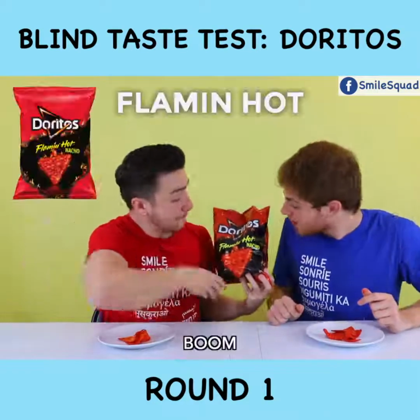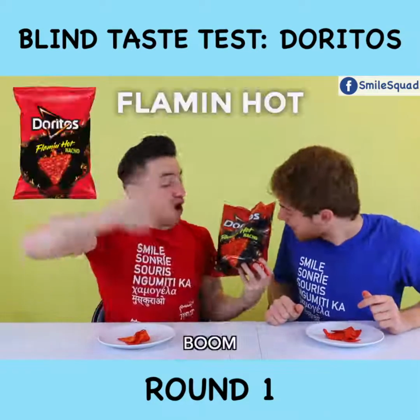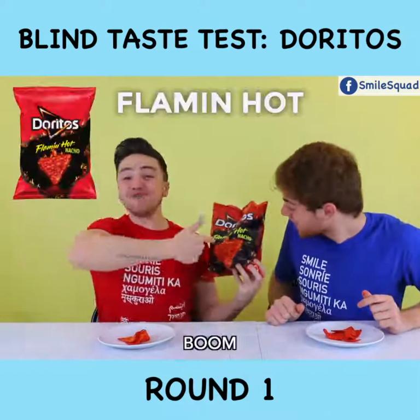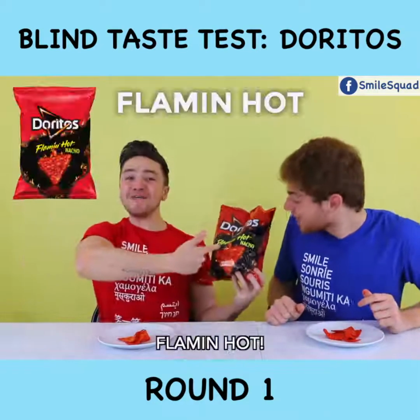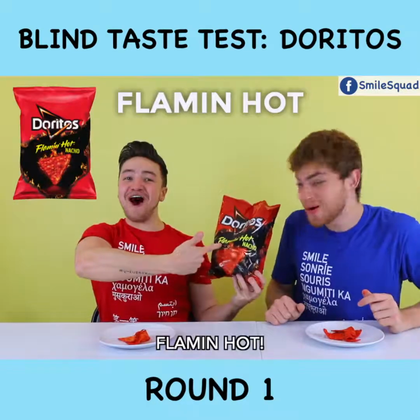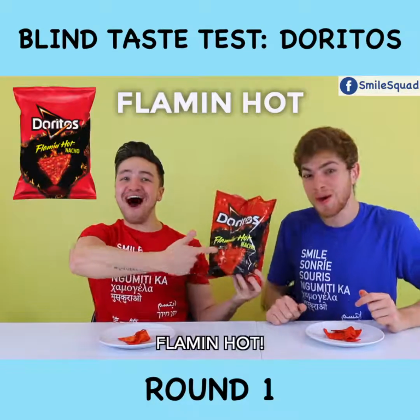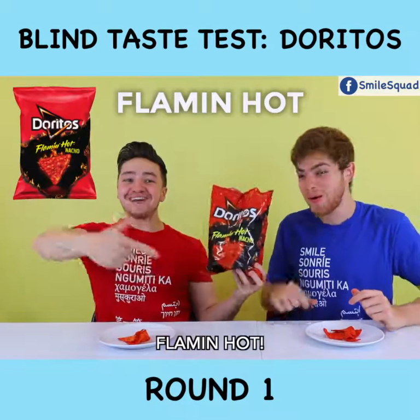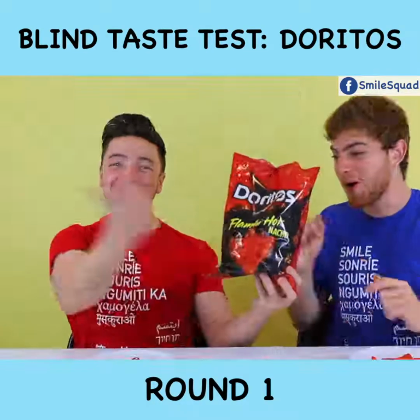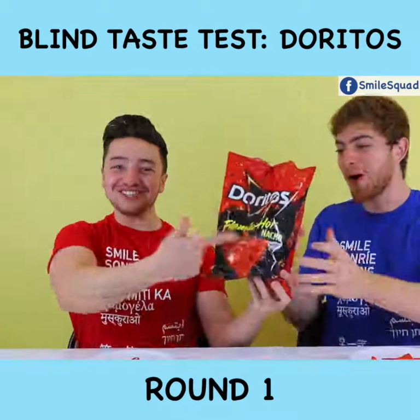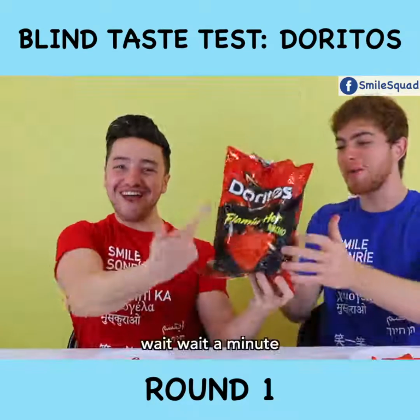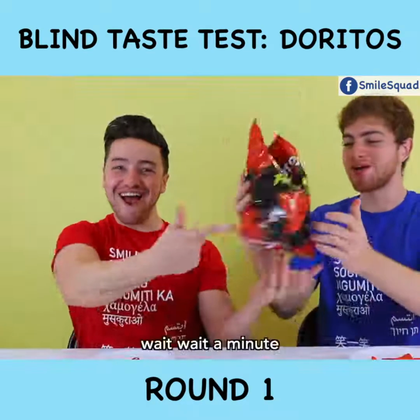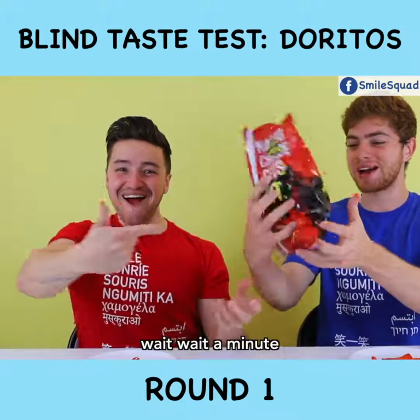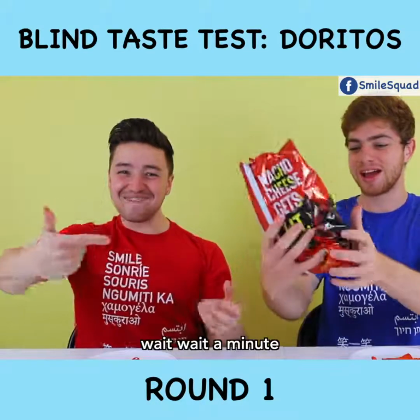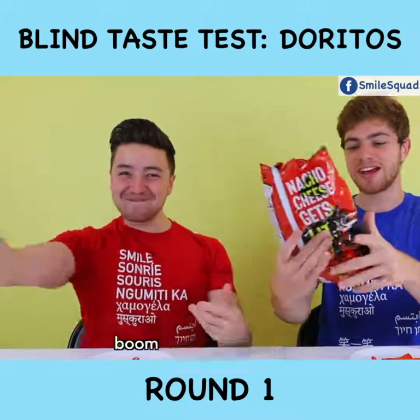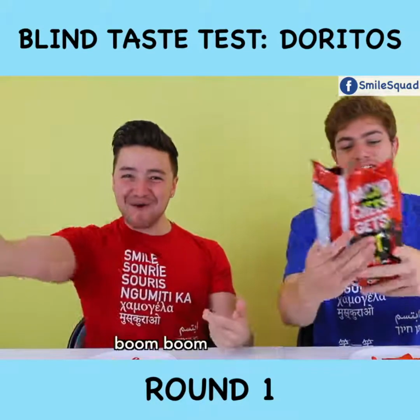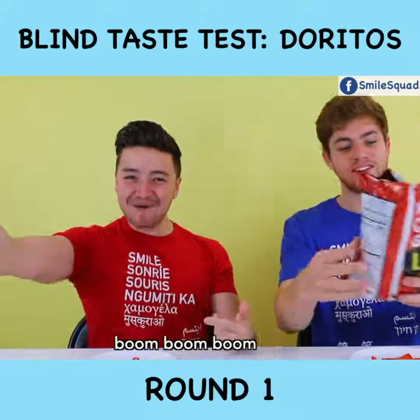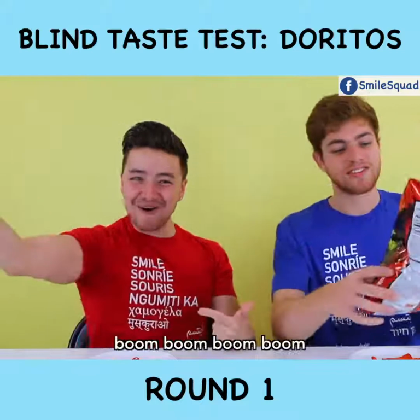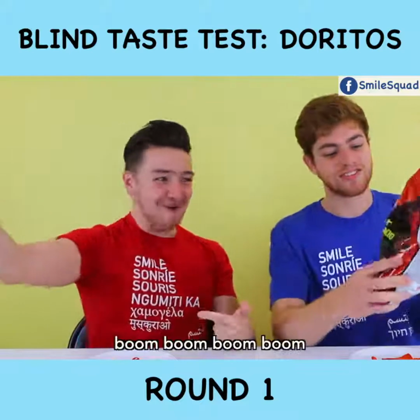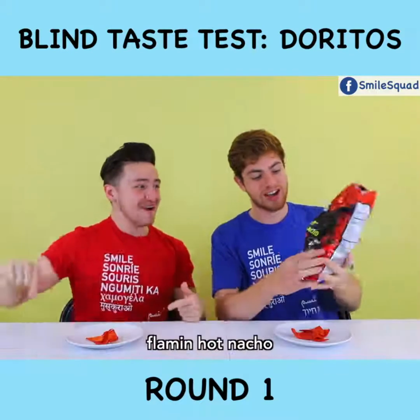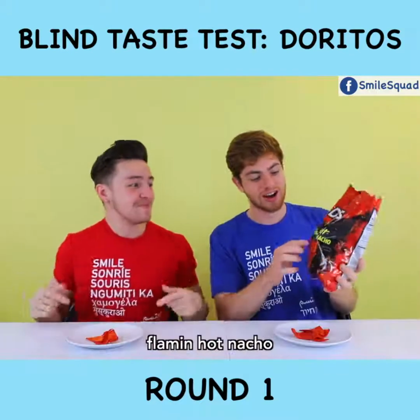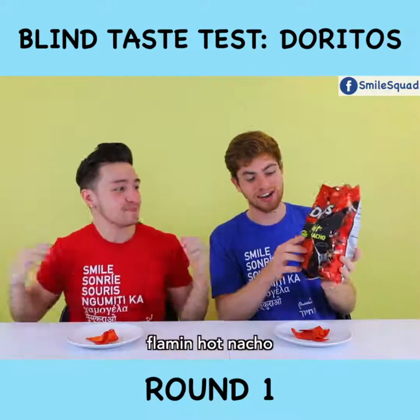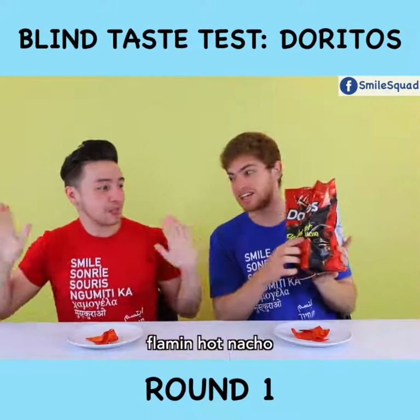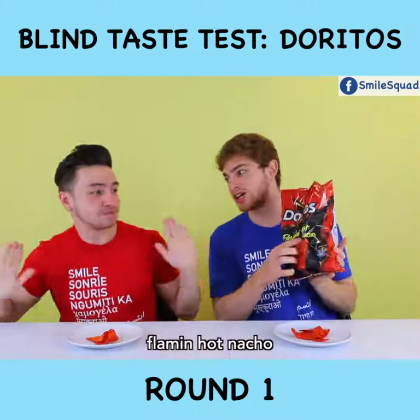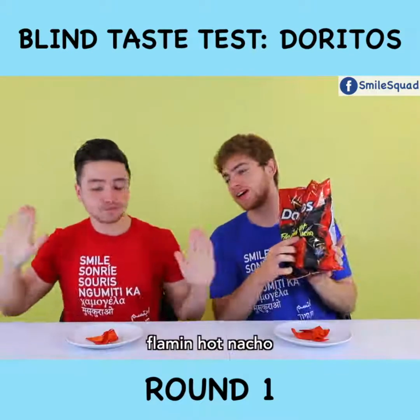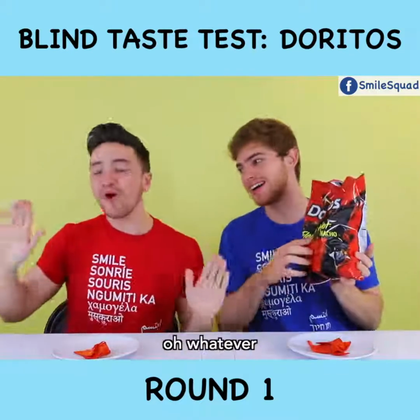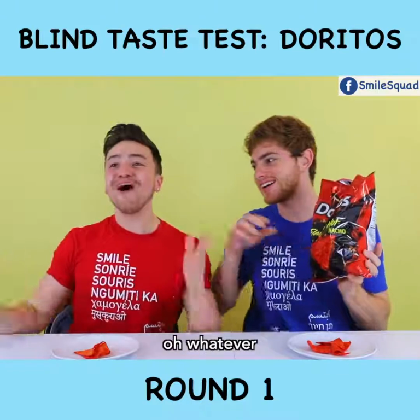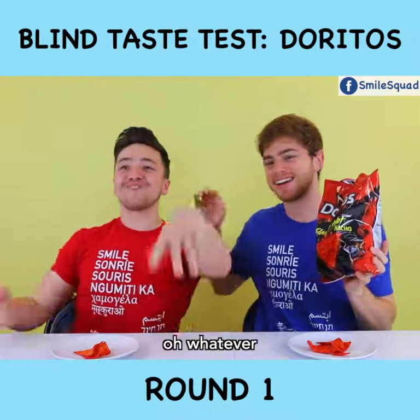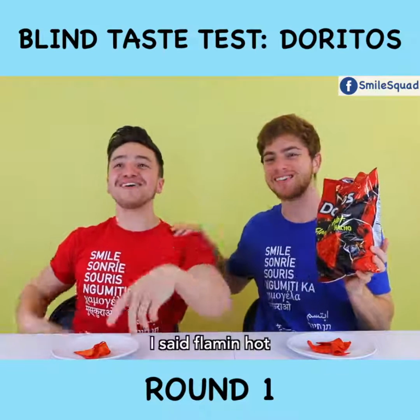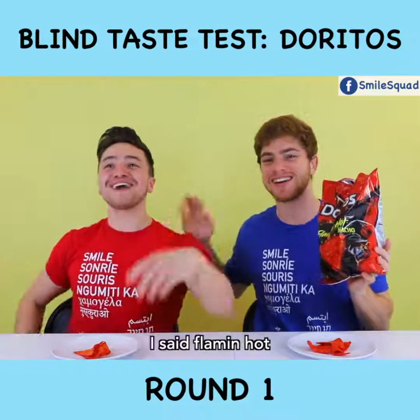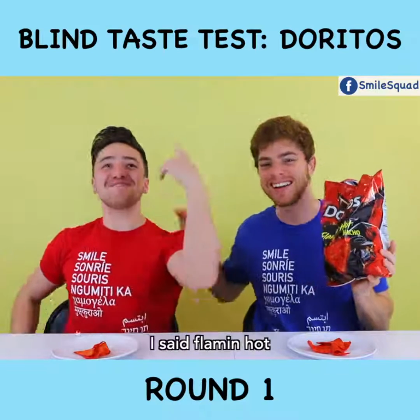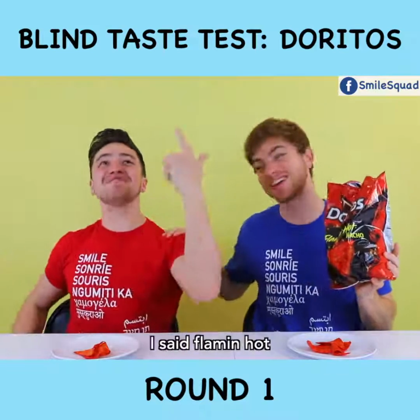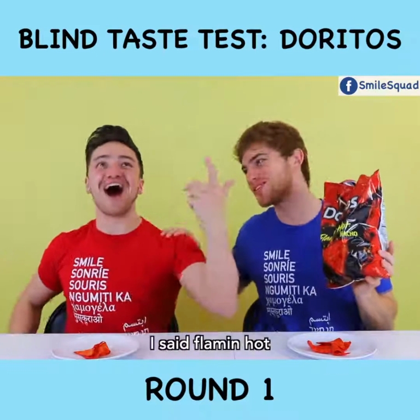Boom! Flamin' Hot! Flamin' Hot Nacho. Whatever! I think I'm Flamin' Hot!